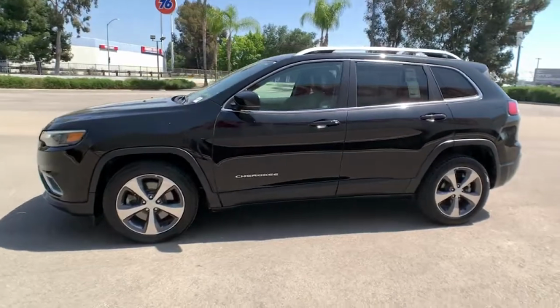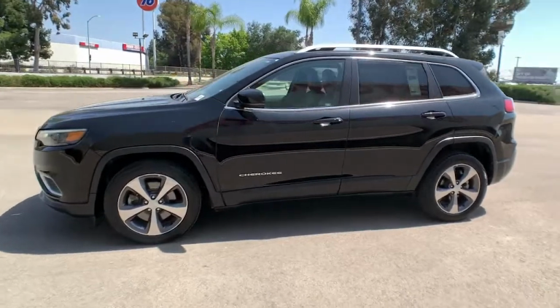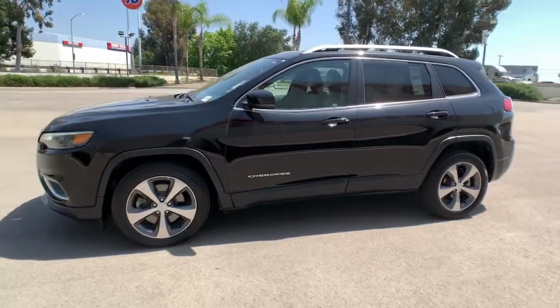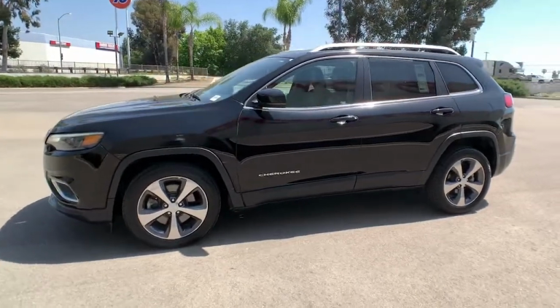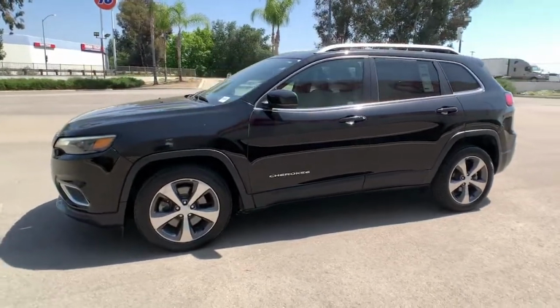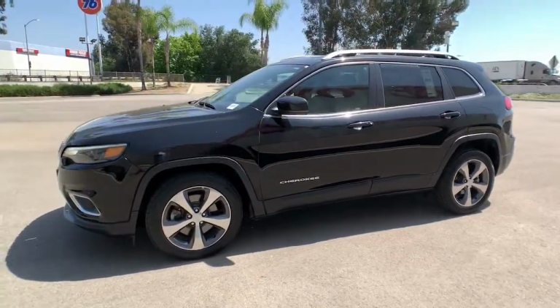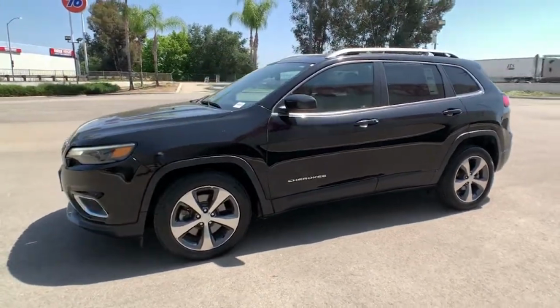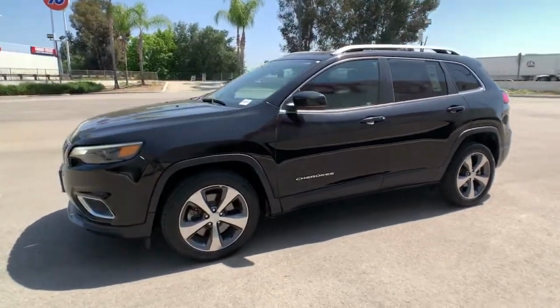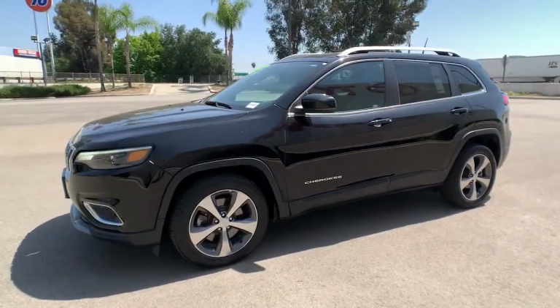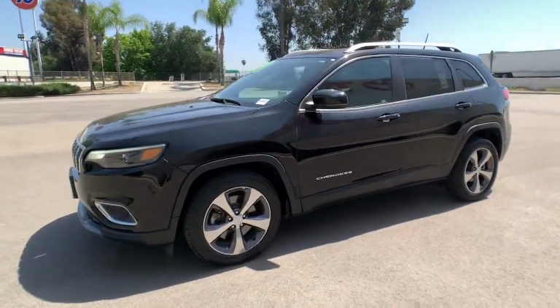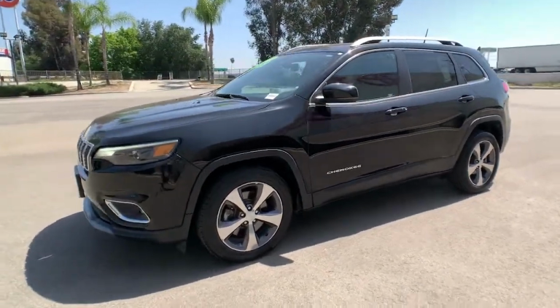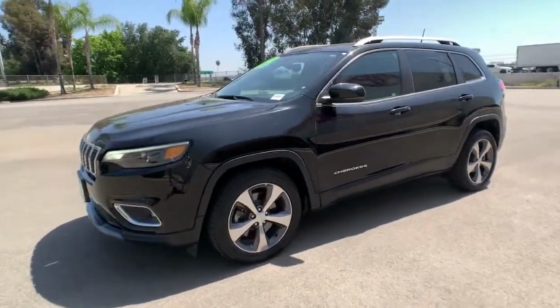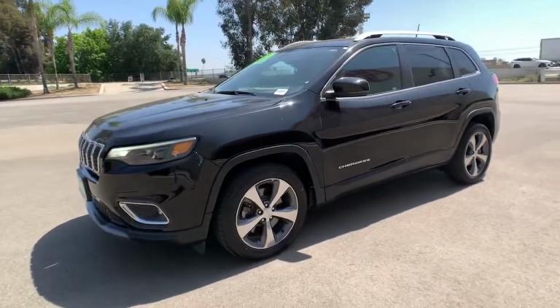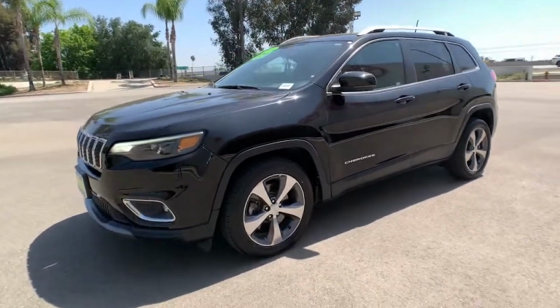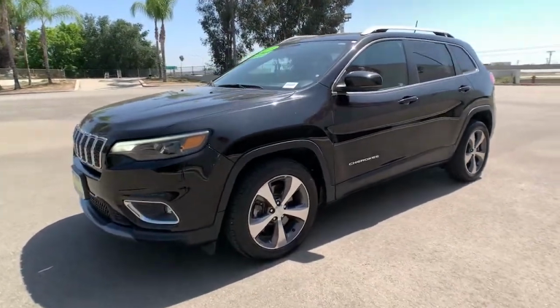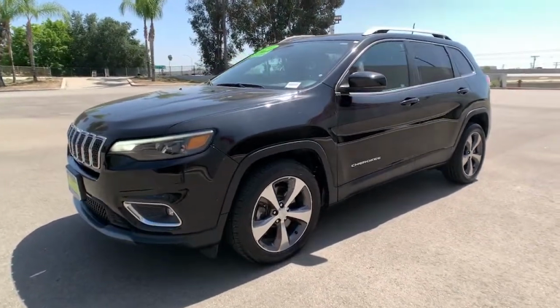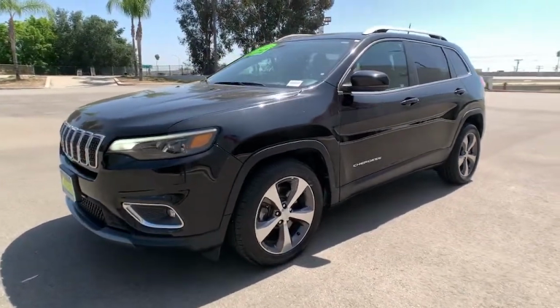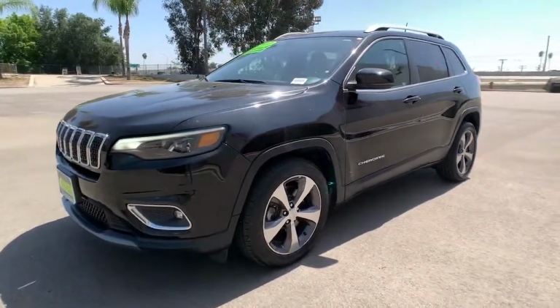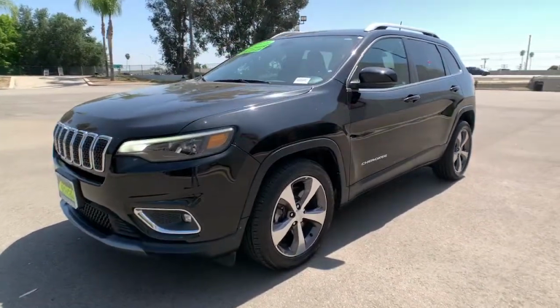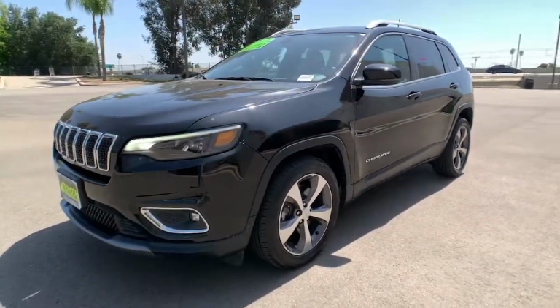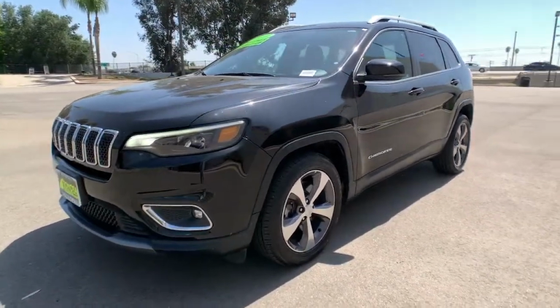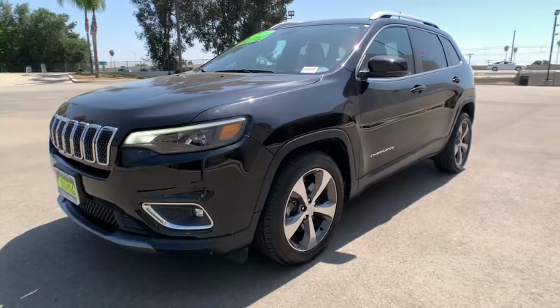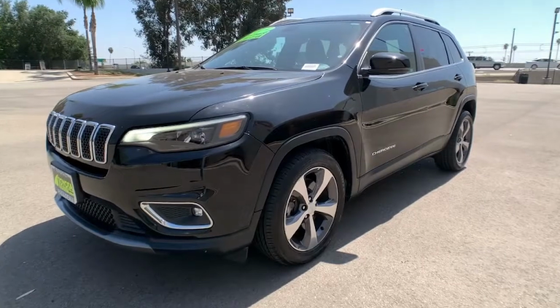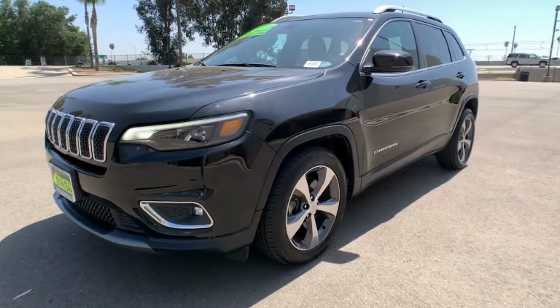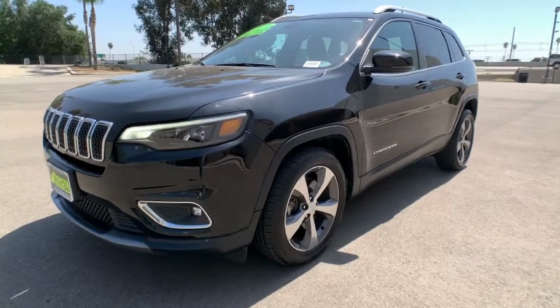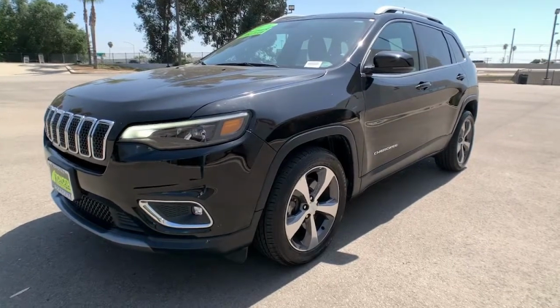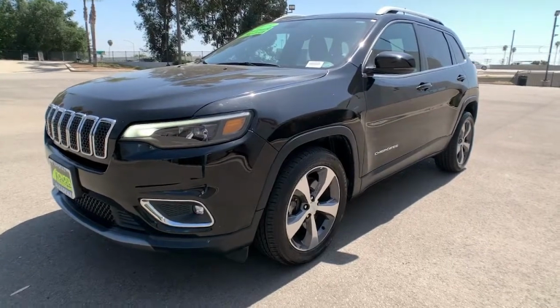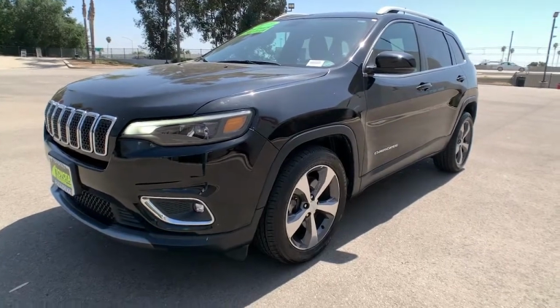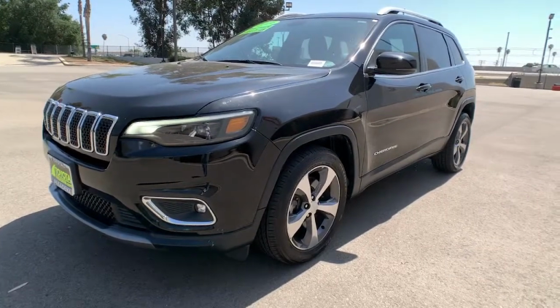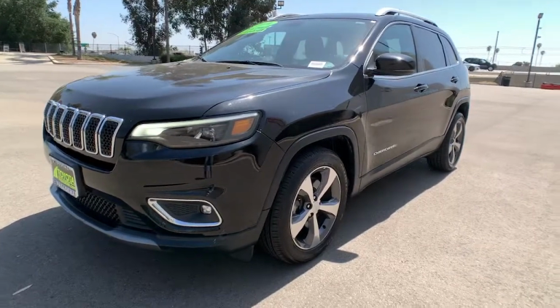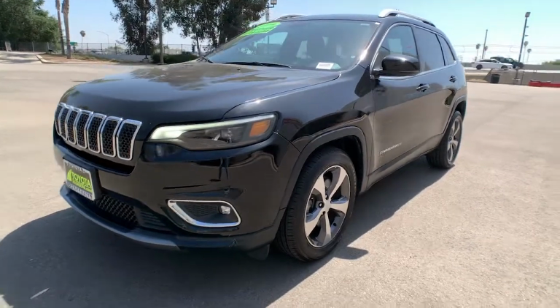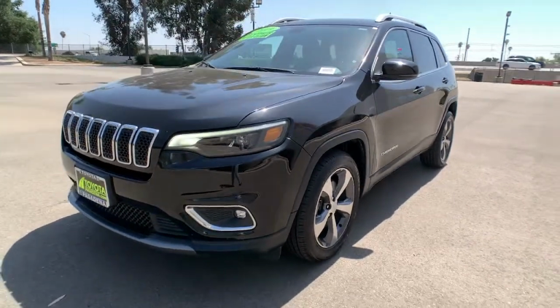Don't miss out on the chance to drive a rugged SUV that's designed with passenger comfort in mind. Drive the Cherokee.